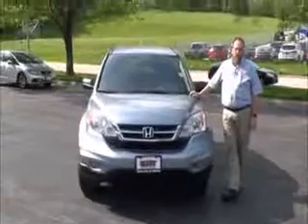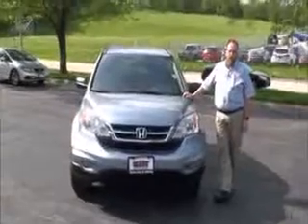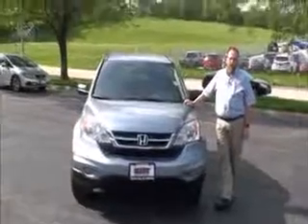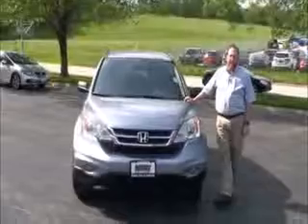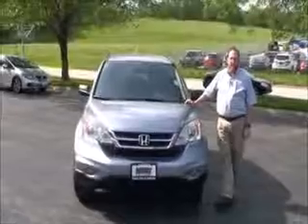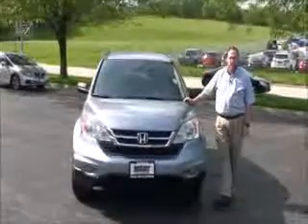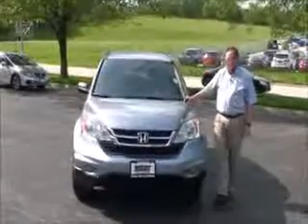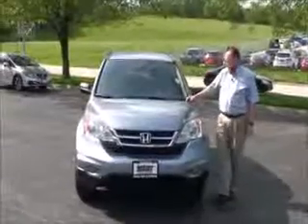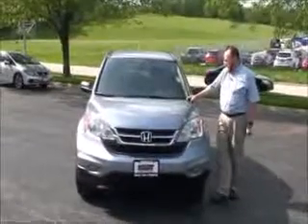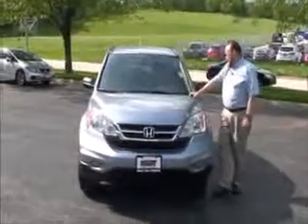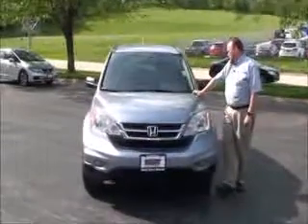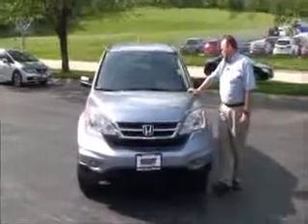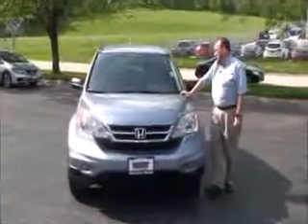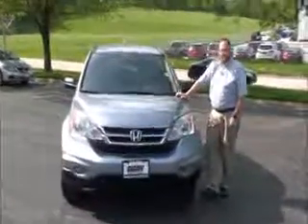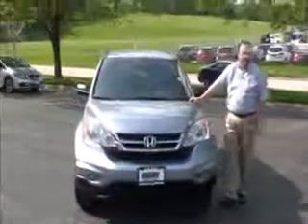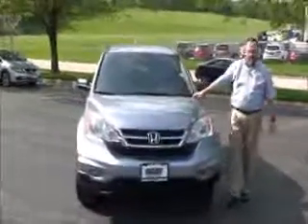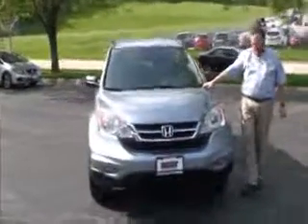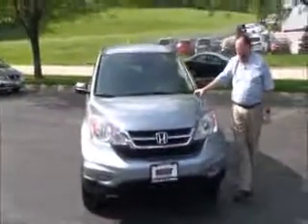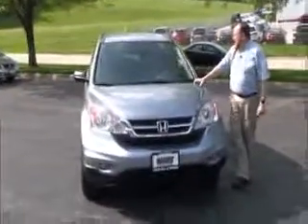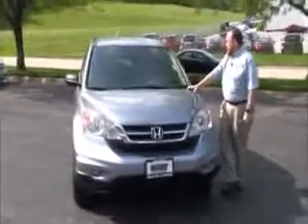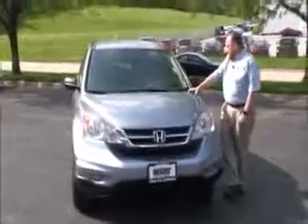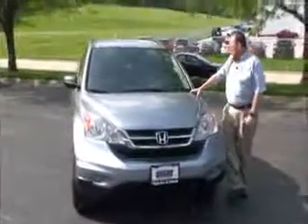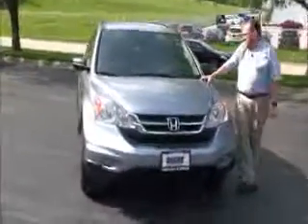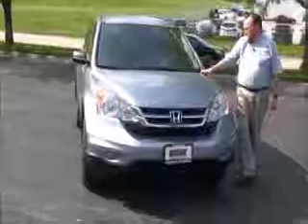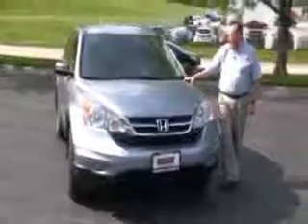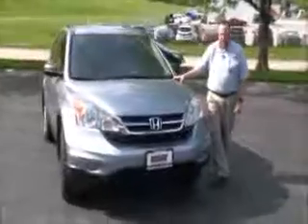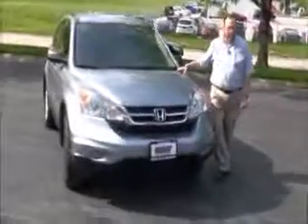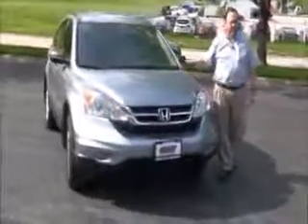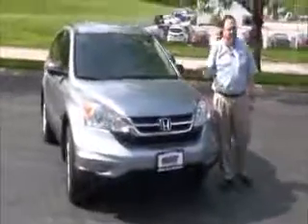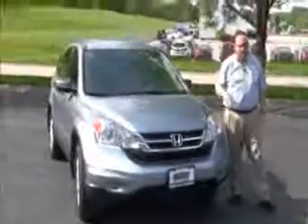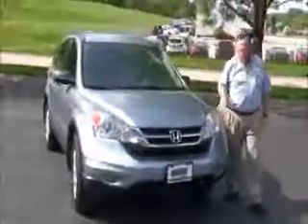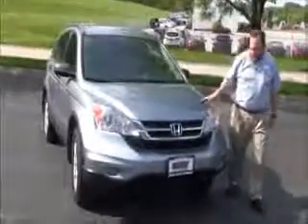Brian Kelly here for the Honda Giant, here to show you this 2011 Honda CR-V Special Edition, just came in on trade, only got 57,000 miles.